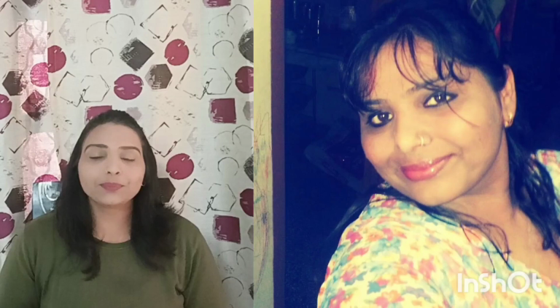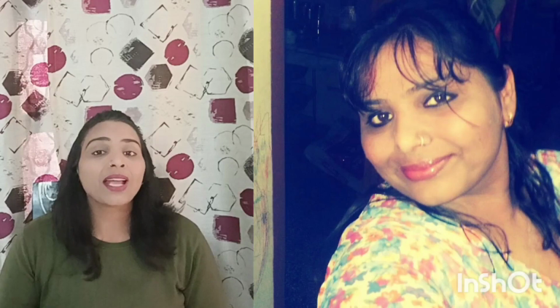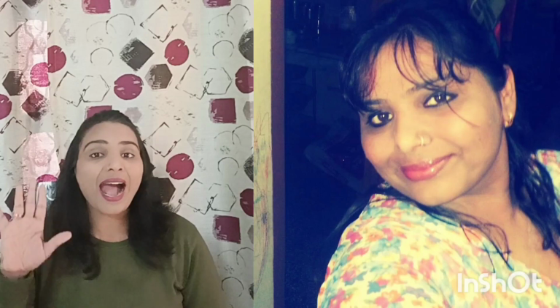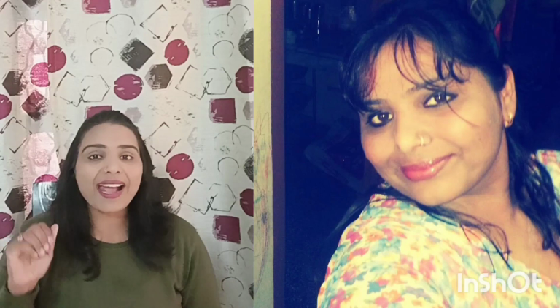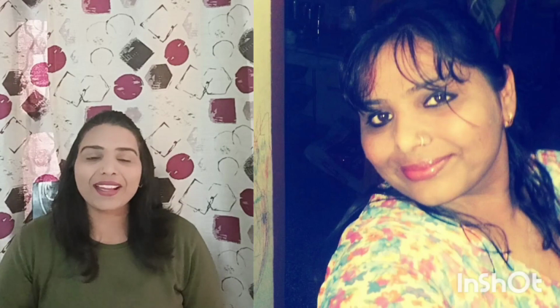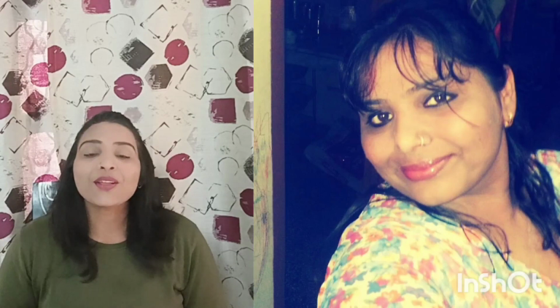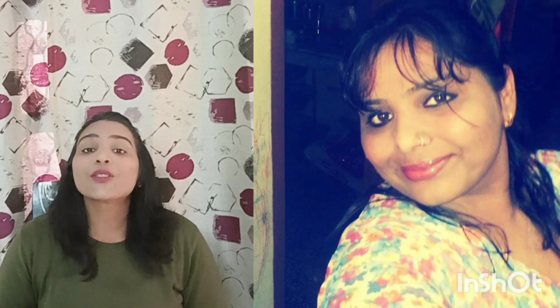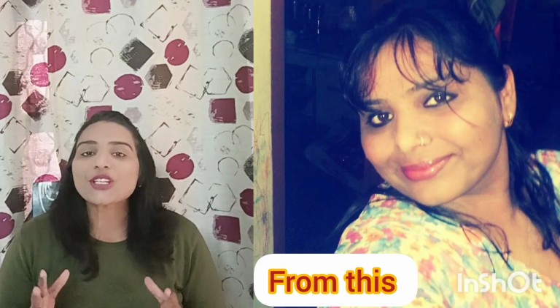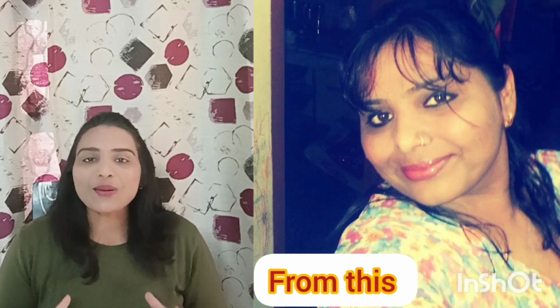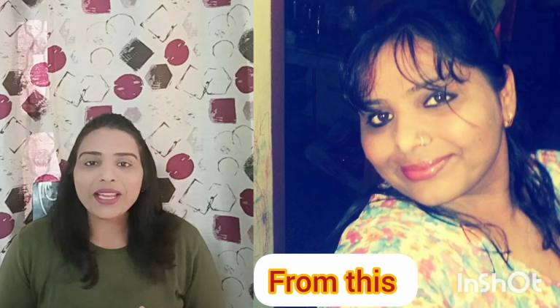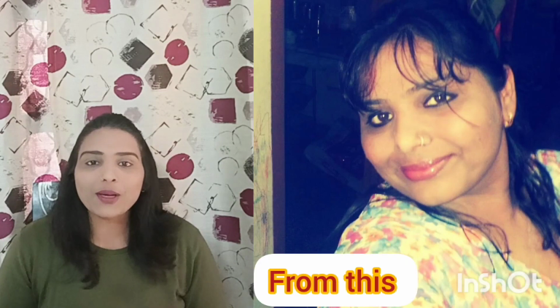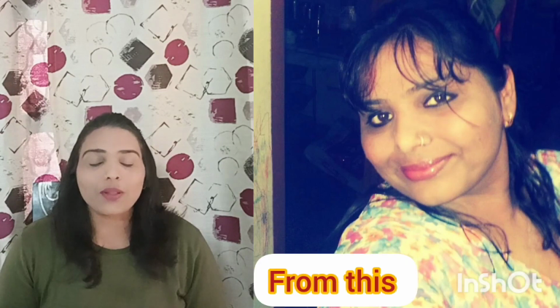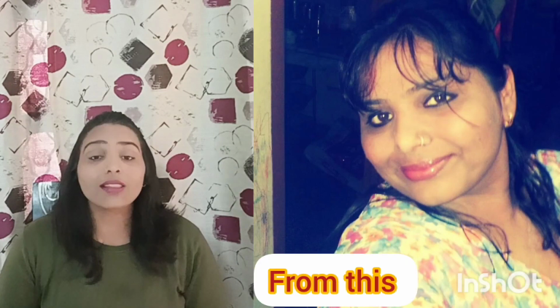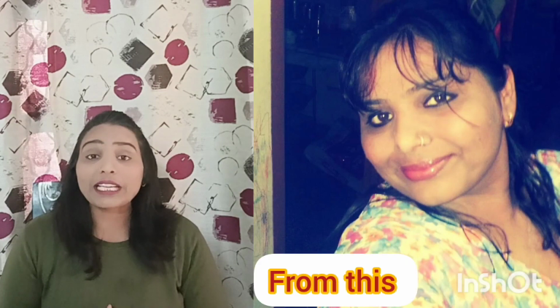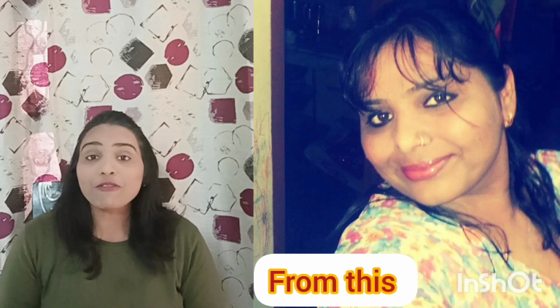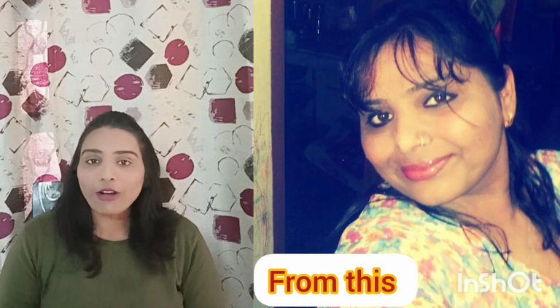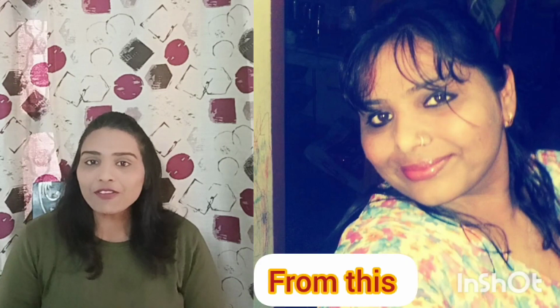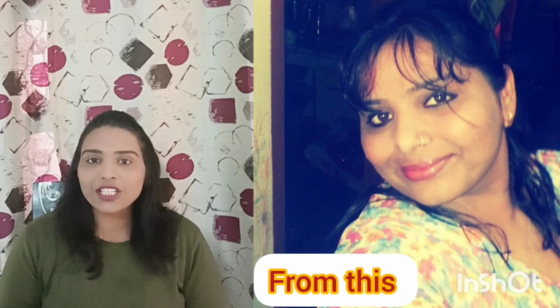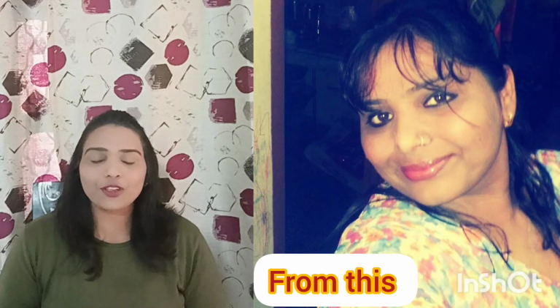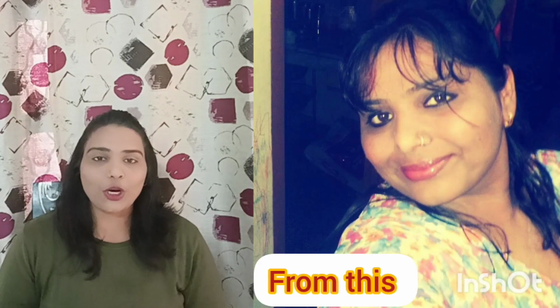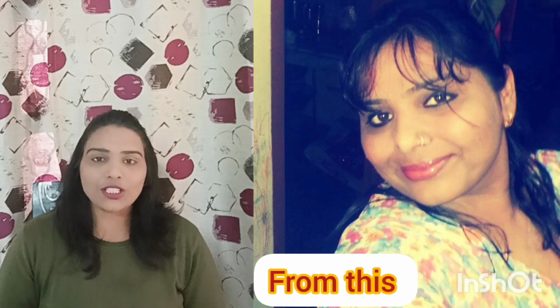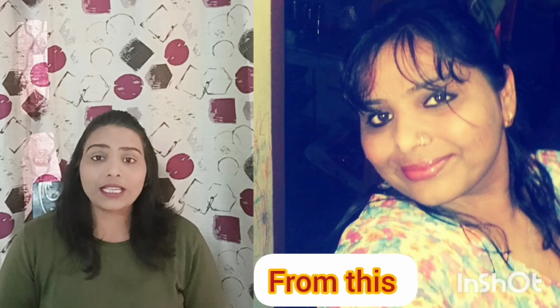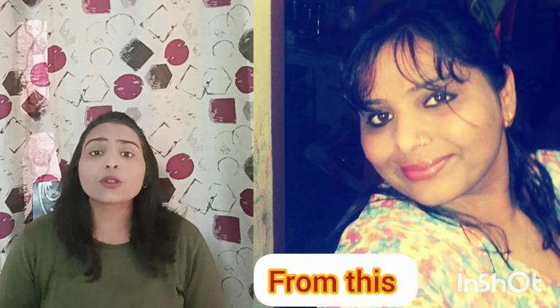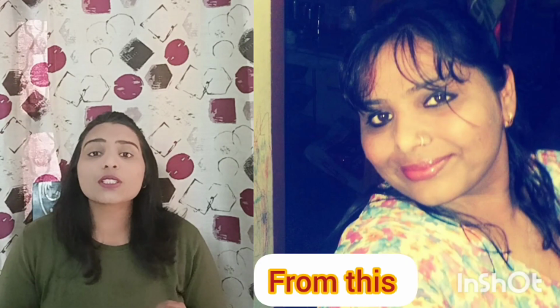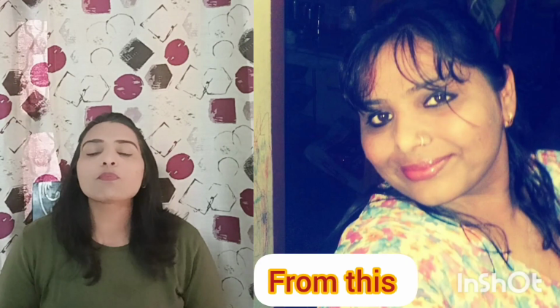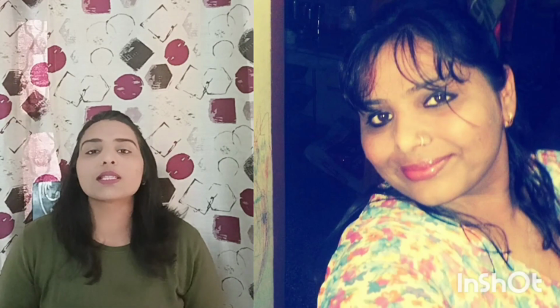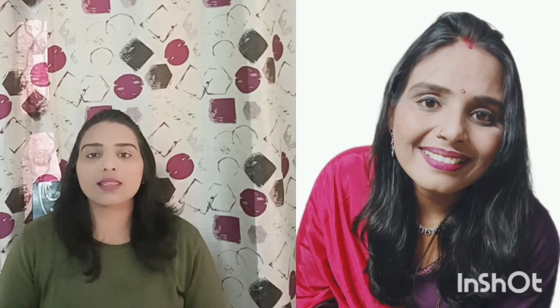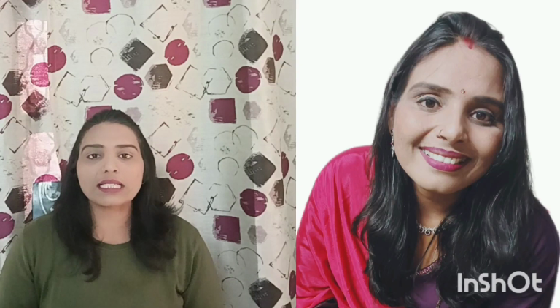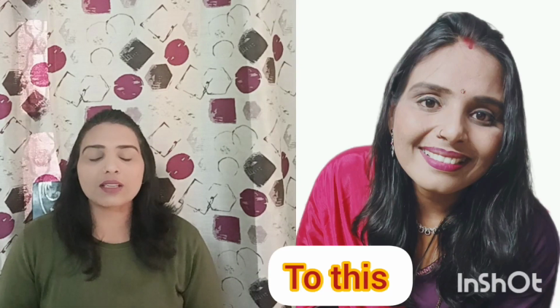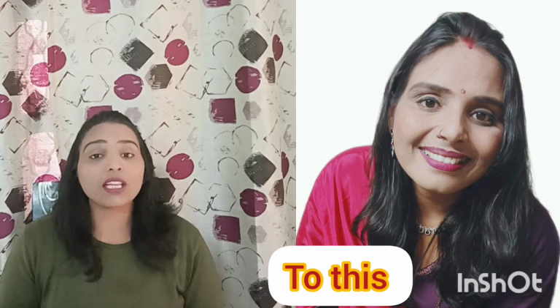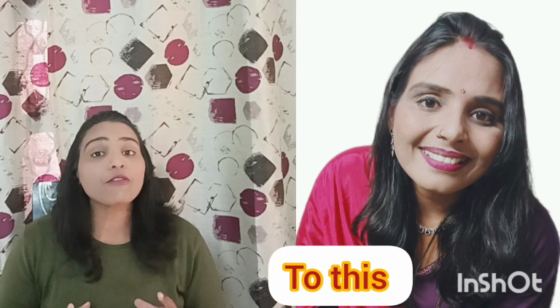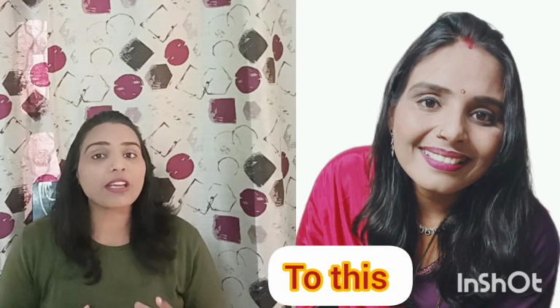Hi! So when I did my 35kg weight loss, I showed the biggest impact on my face.